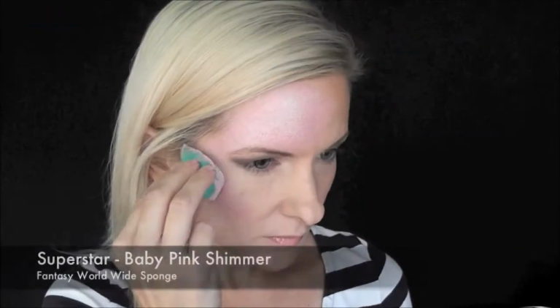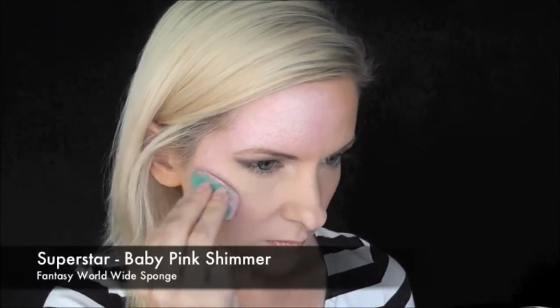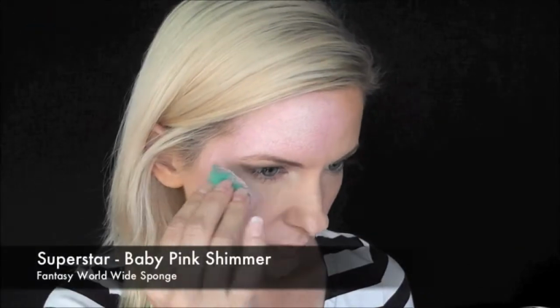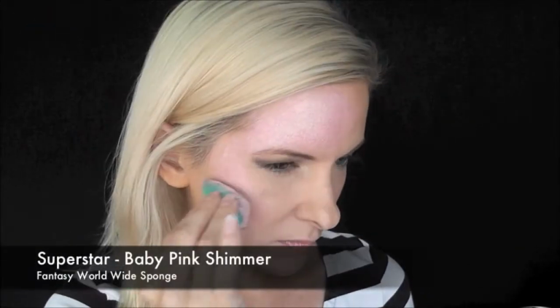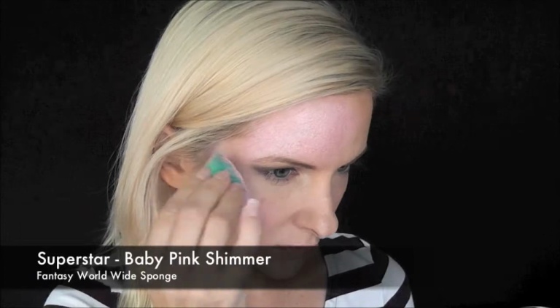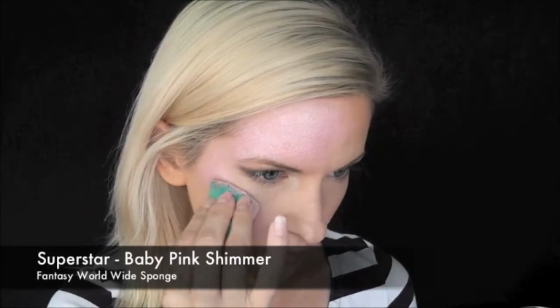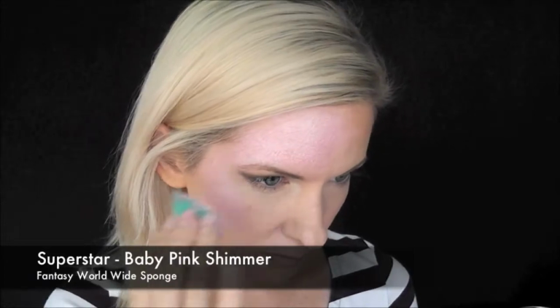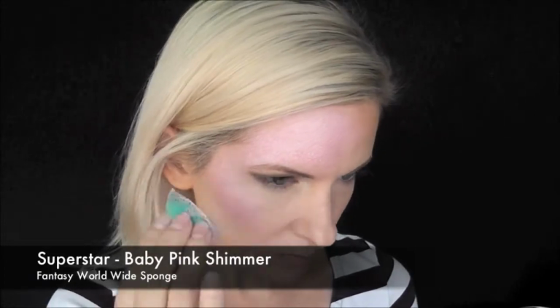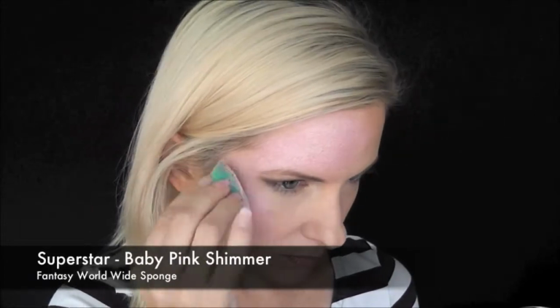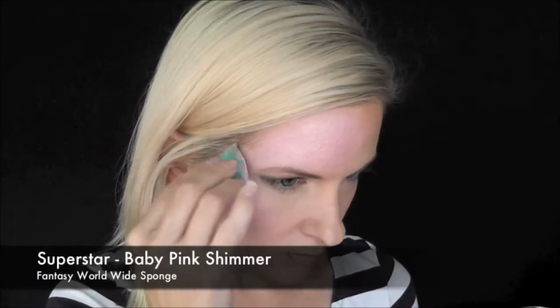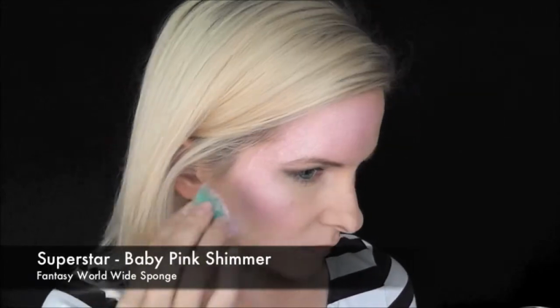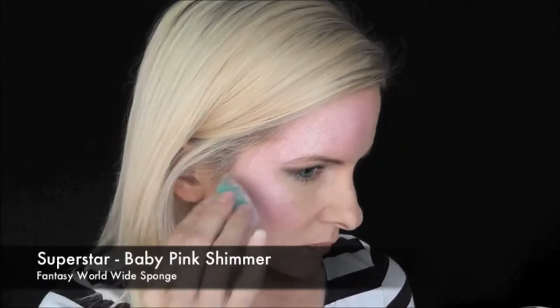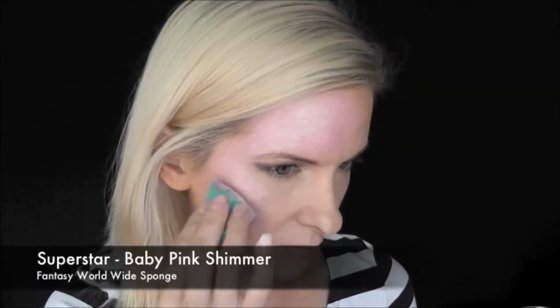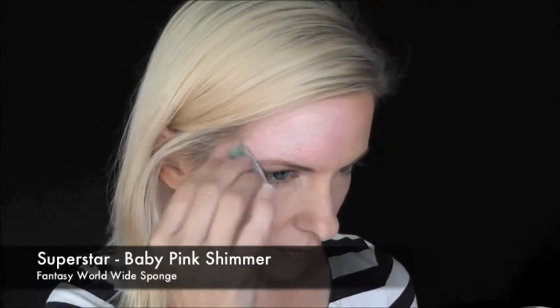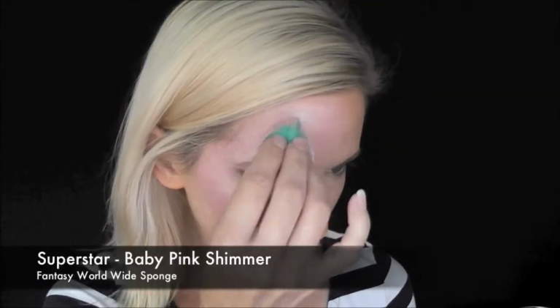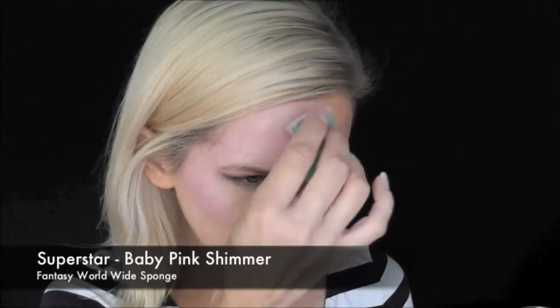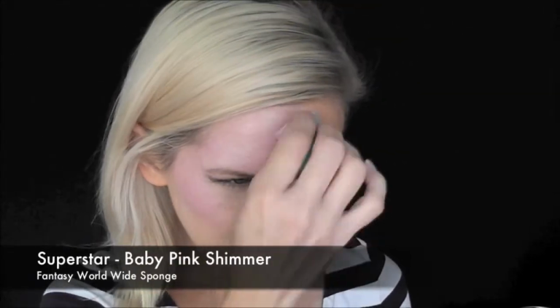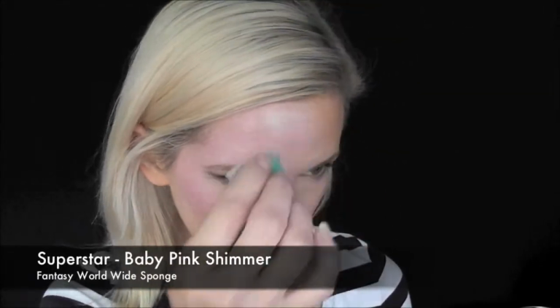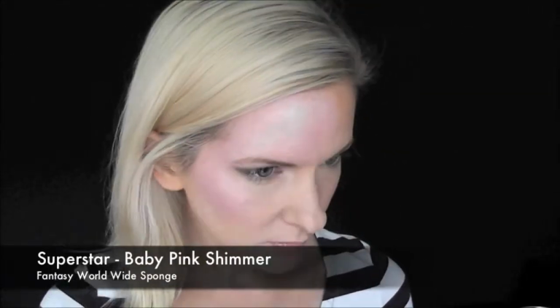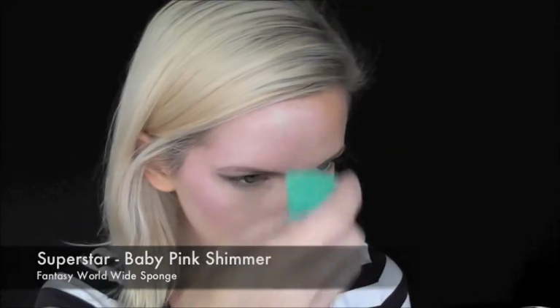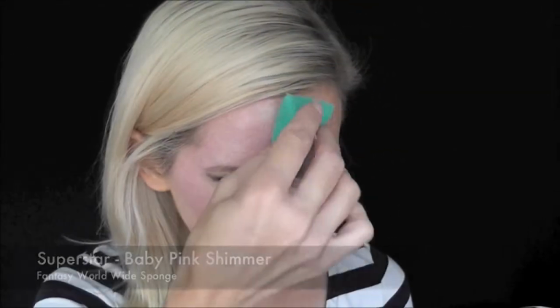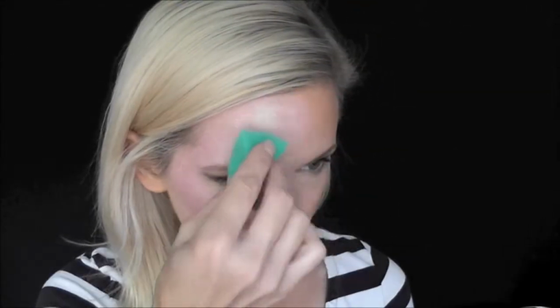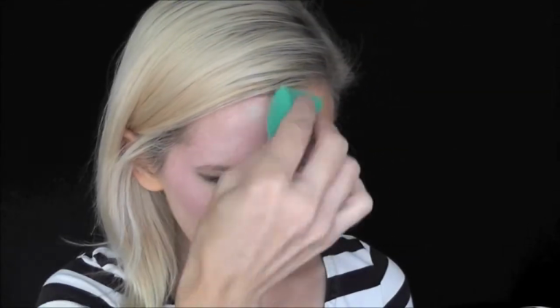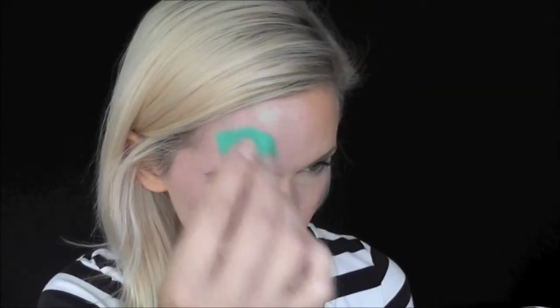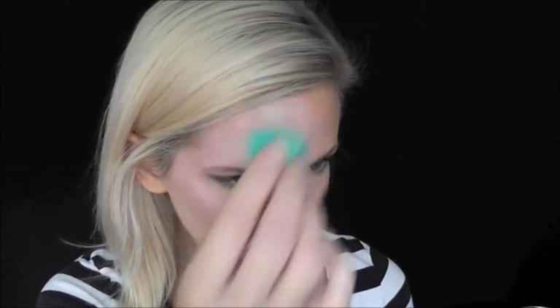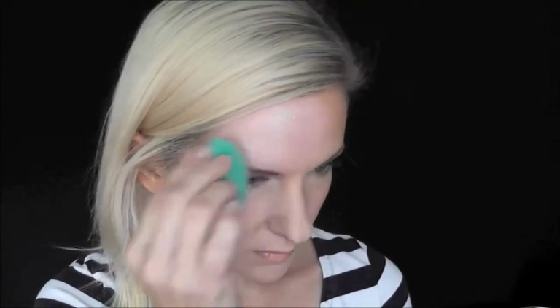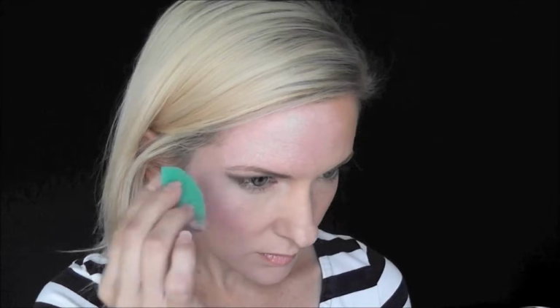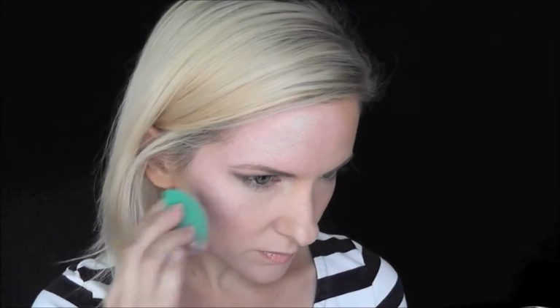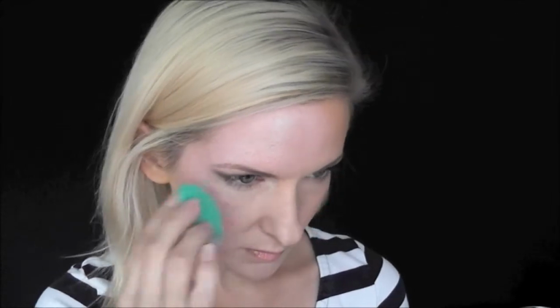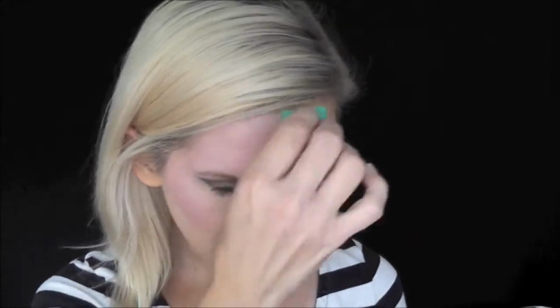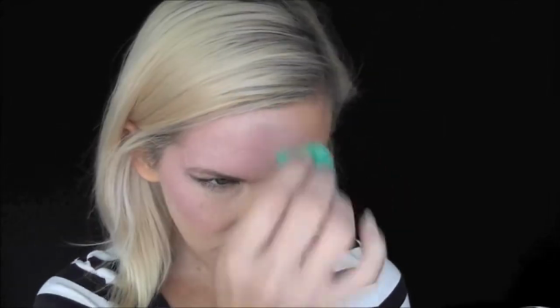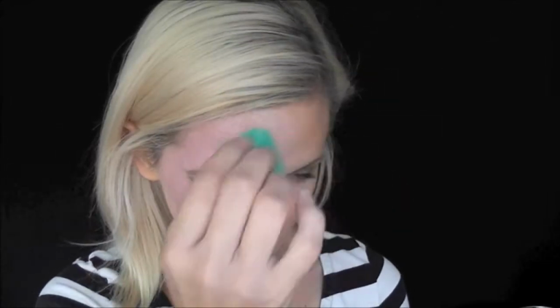First I've loaded up my sponge with some Superstar Baby Pink Shimmer and I'm going along the forehead and the top of the cheekbone with that.